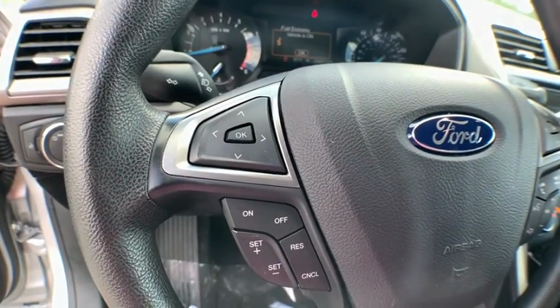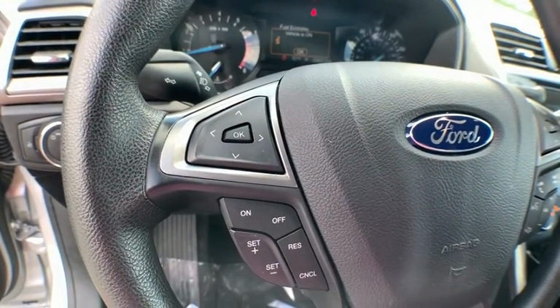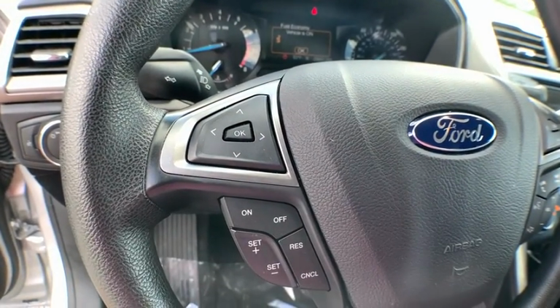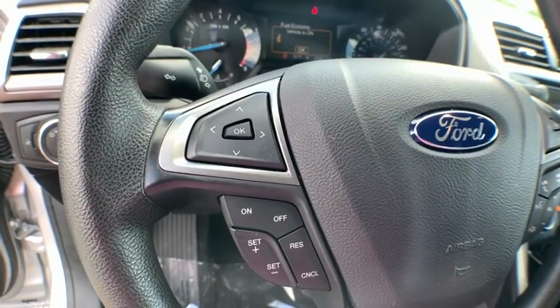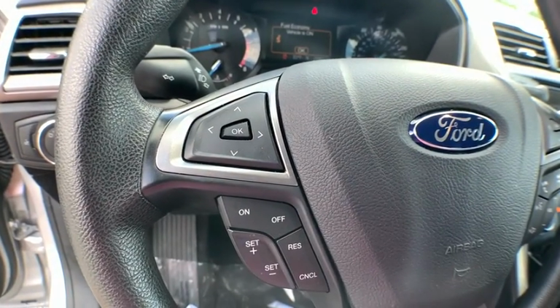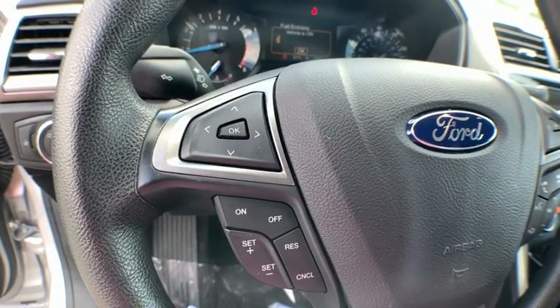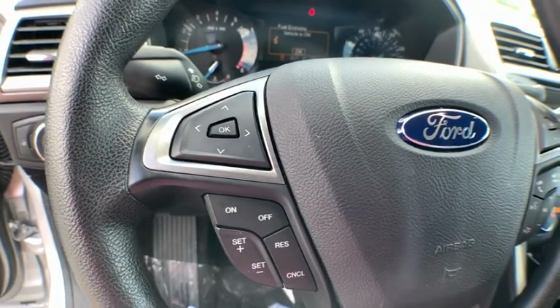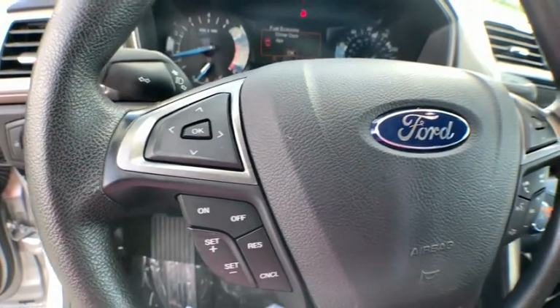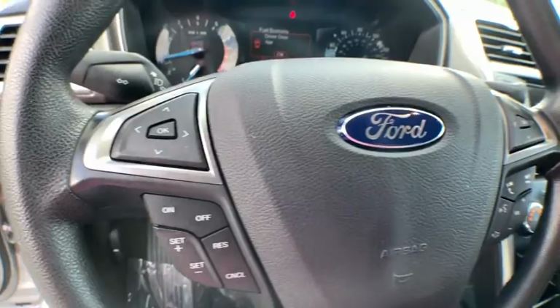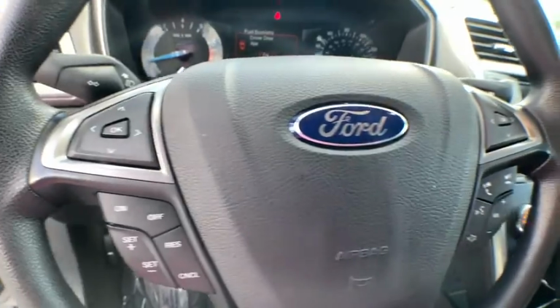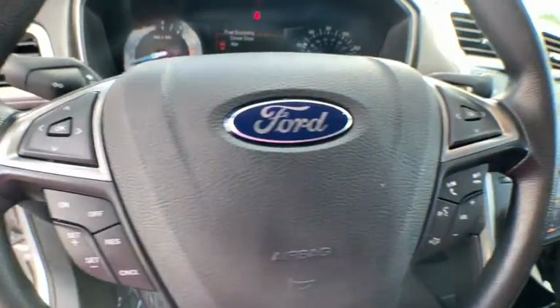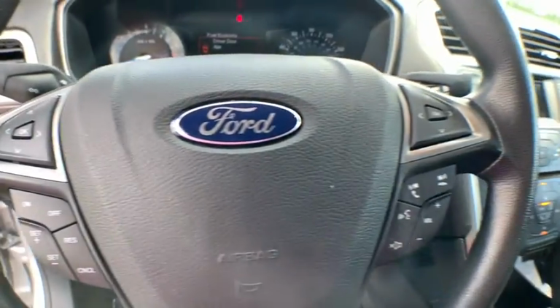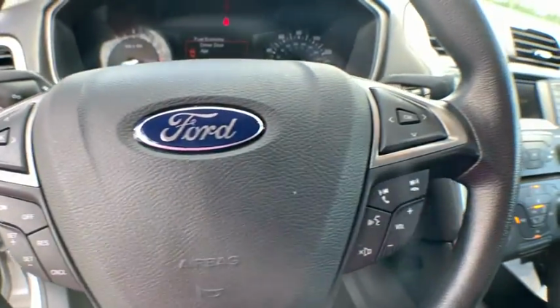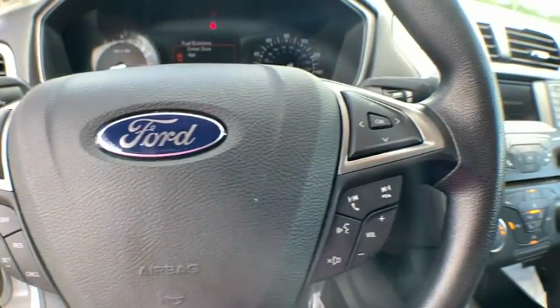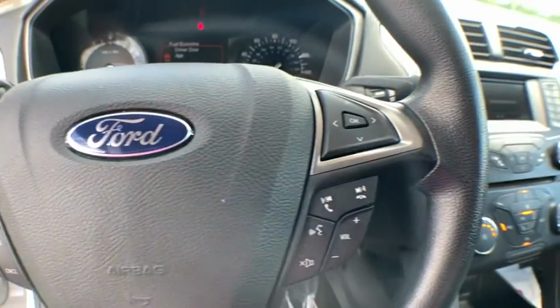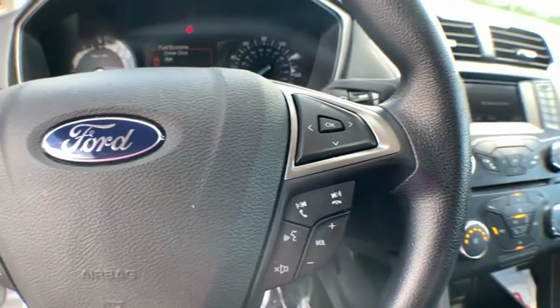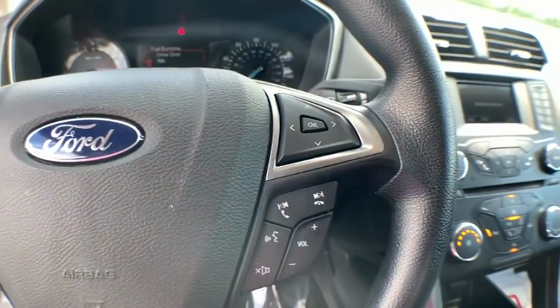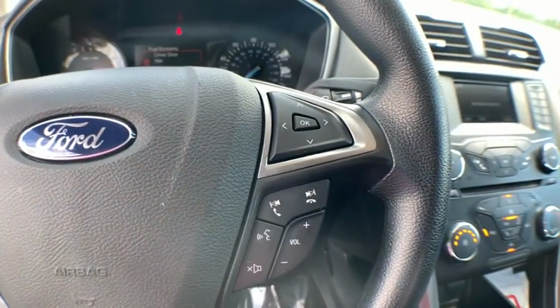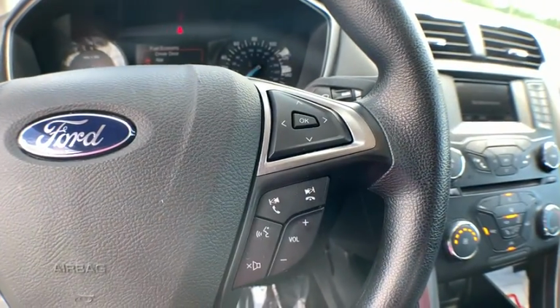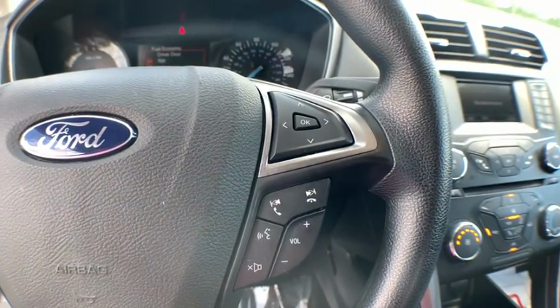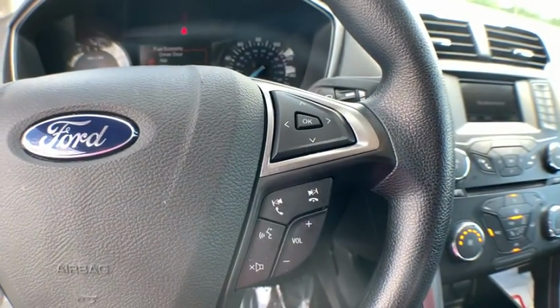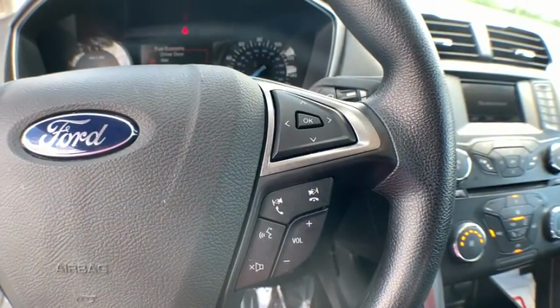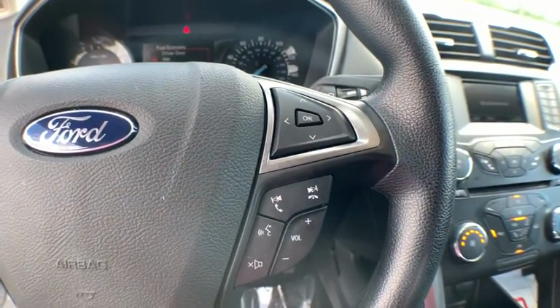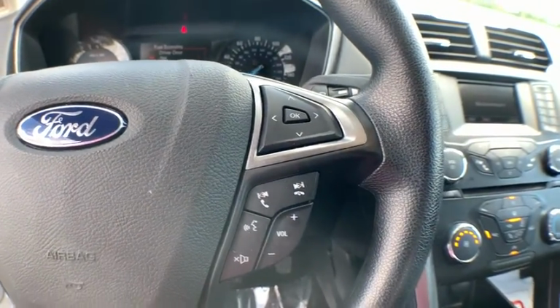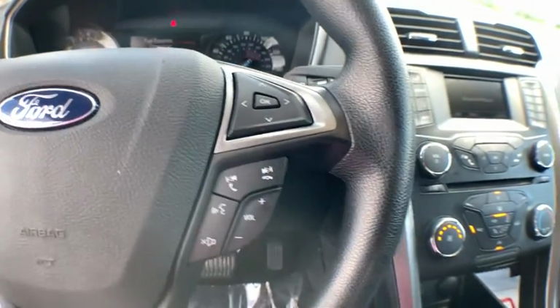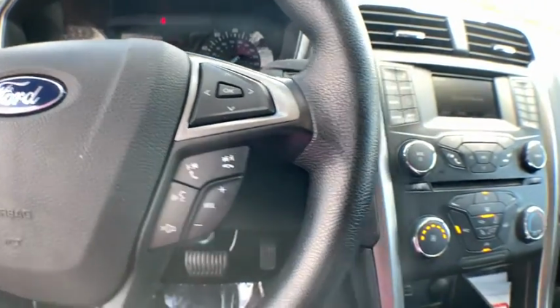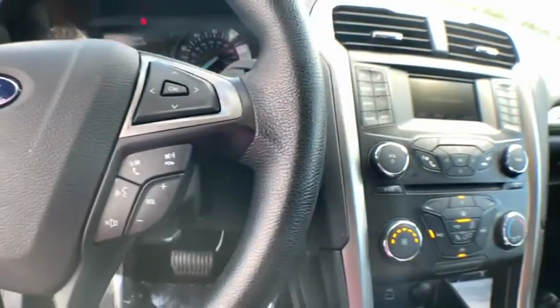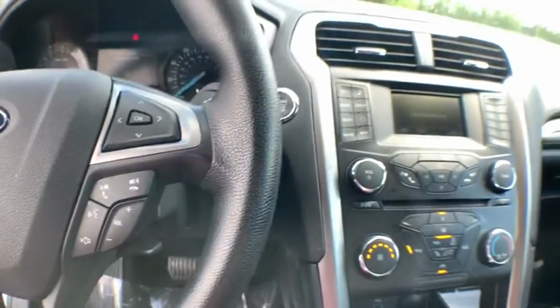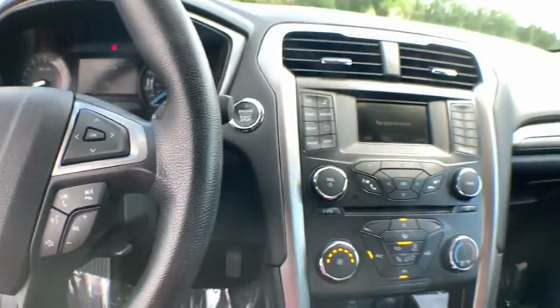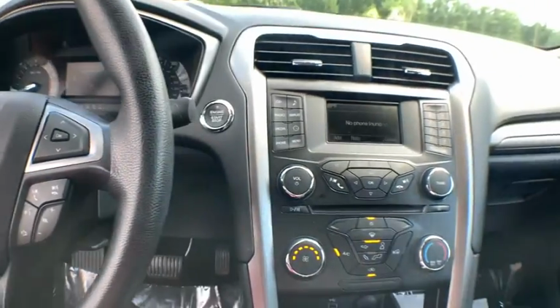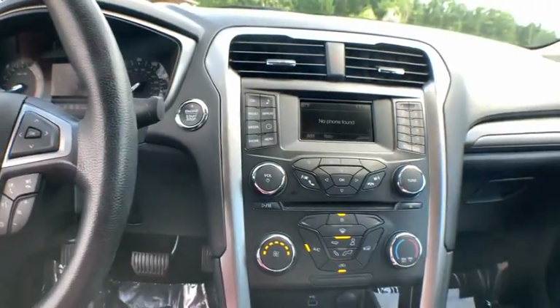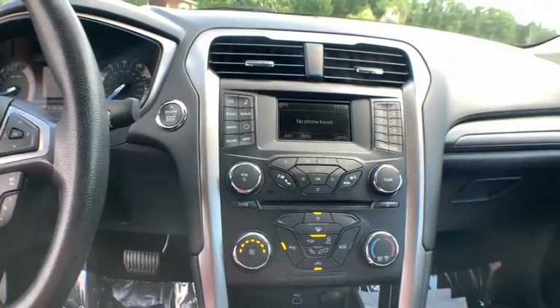Floor mats, keyless start, front-wheel drive, AM-FM stereo radio, rear defrost, security system.